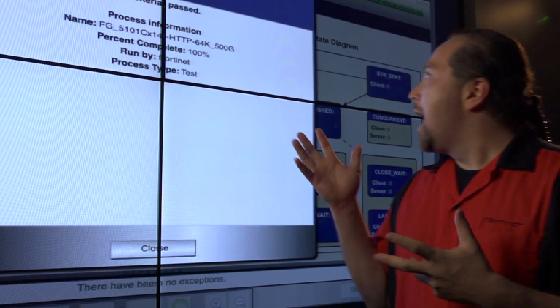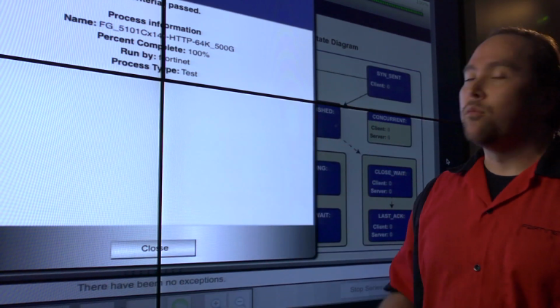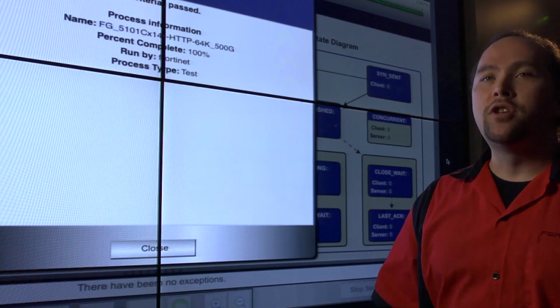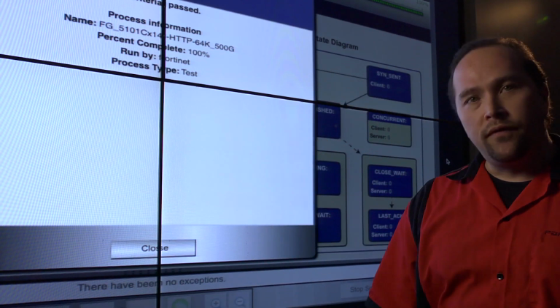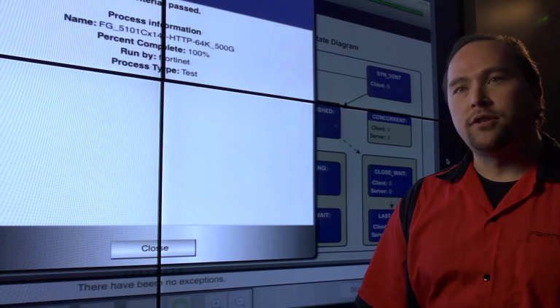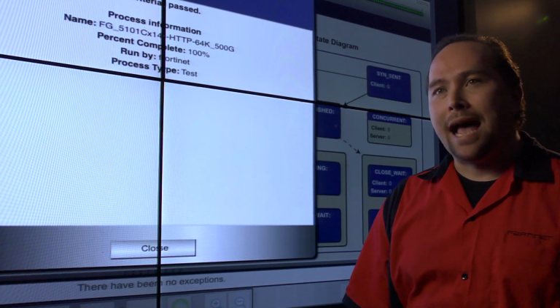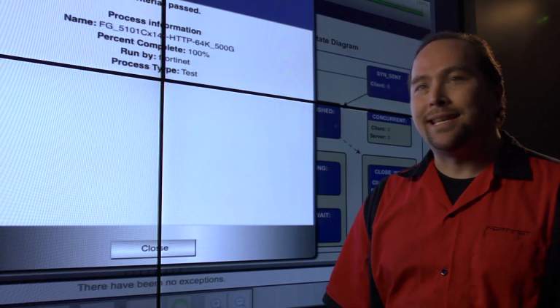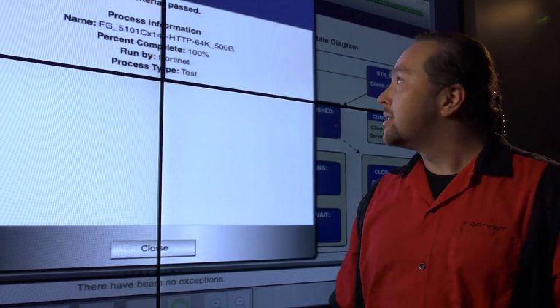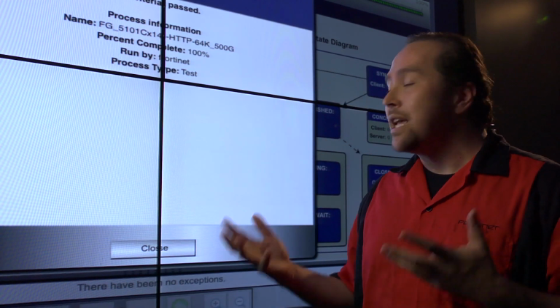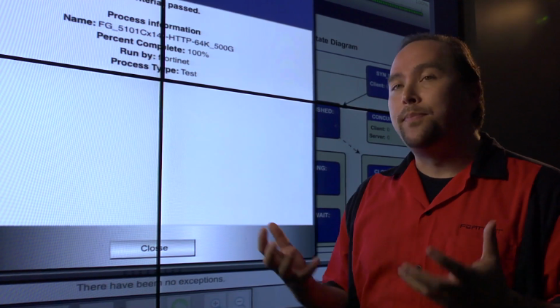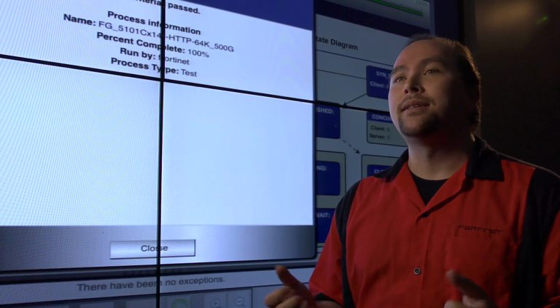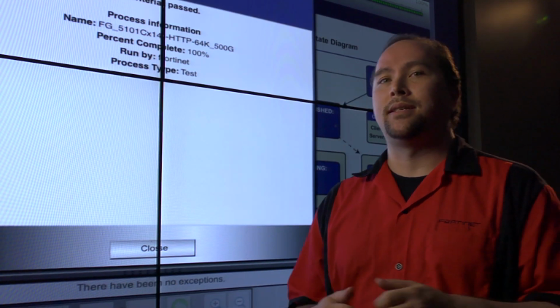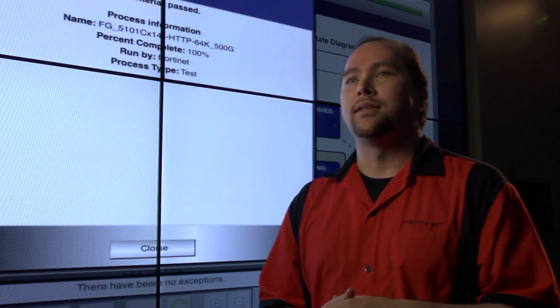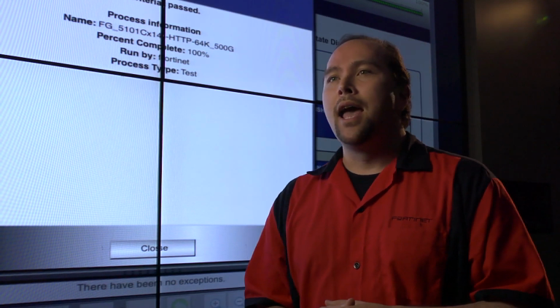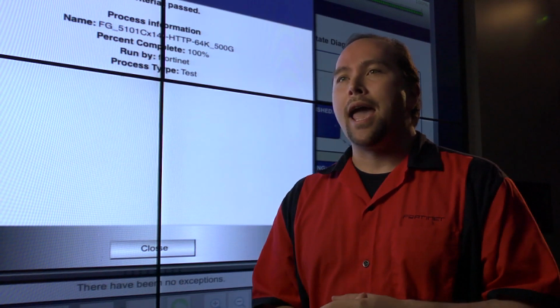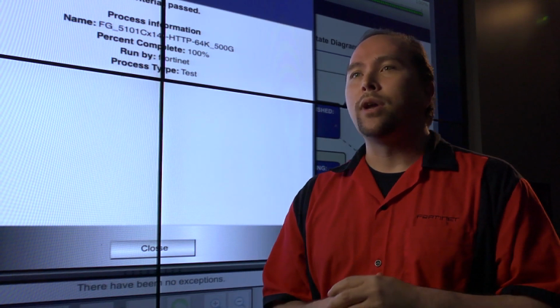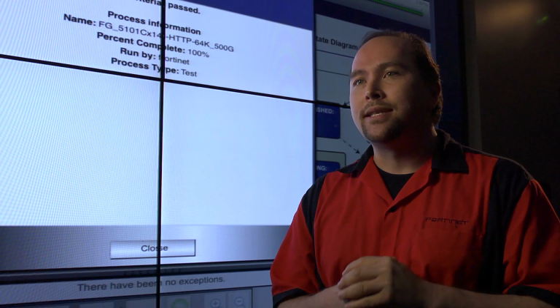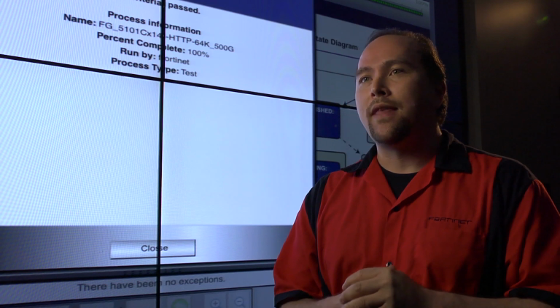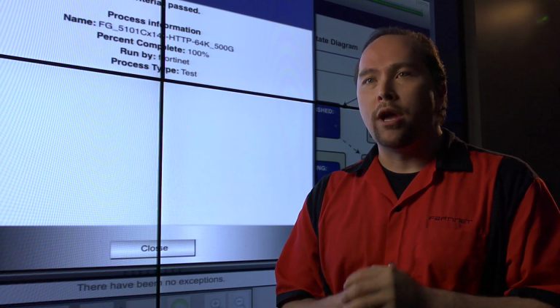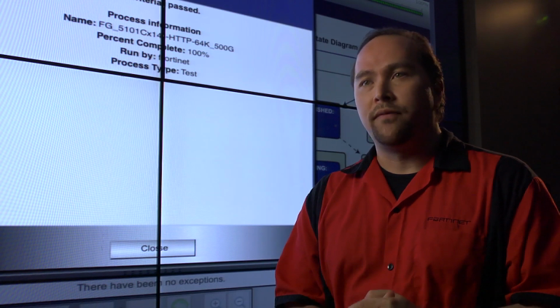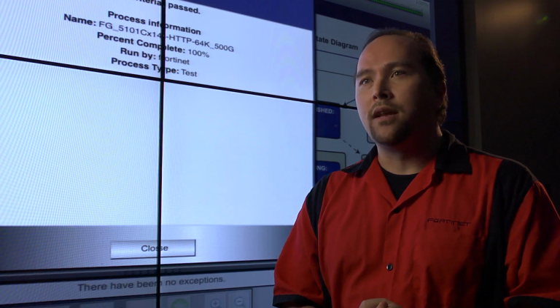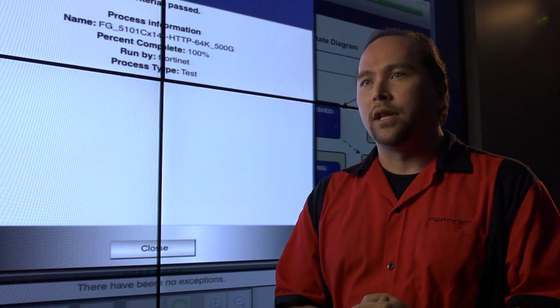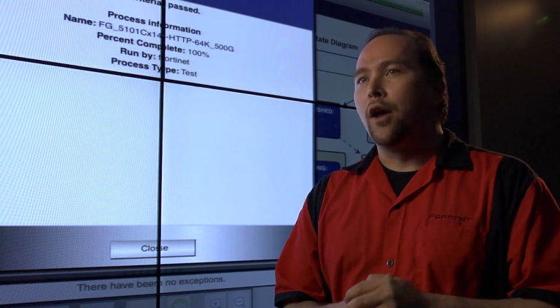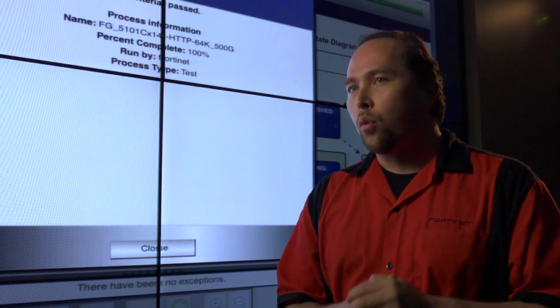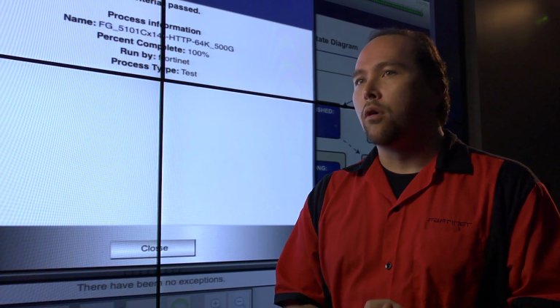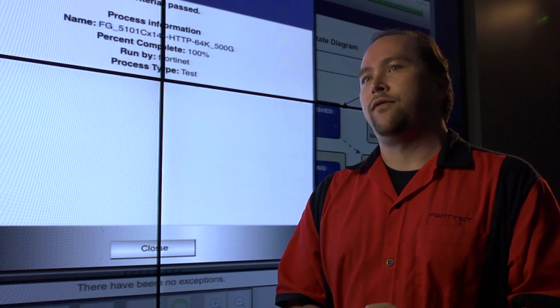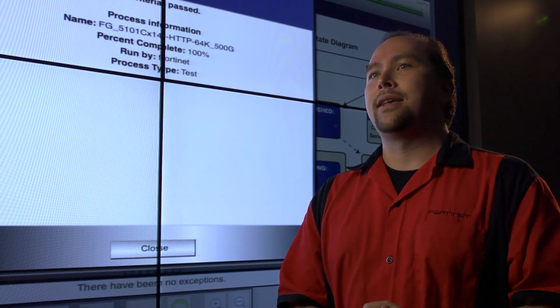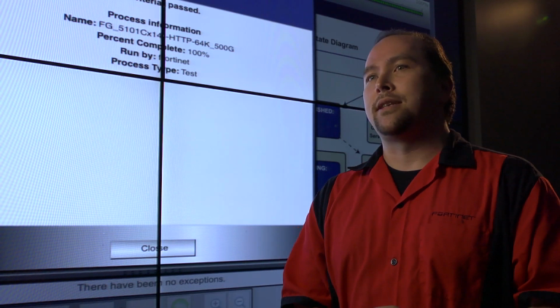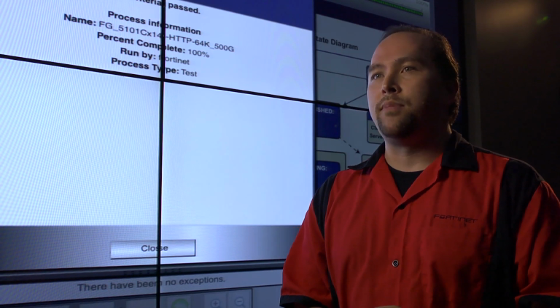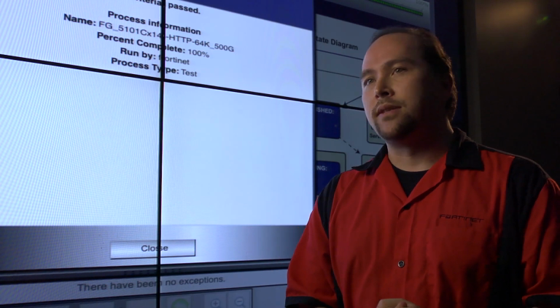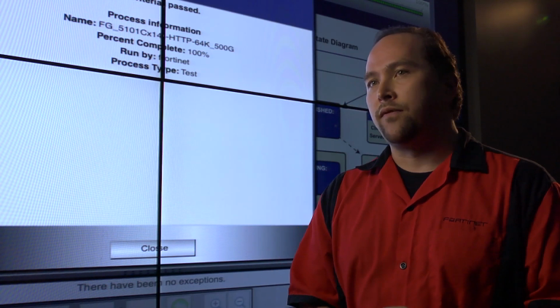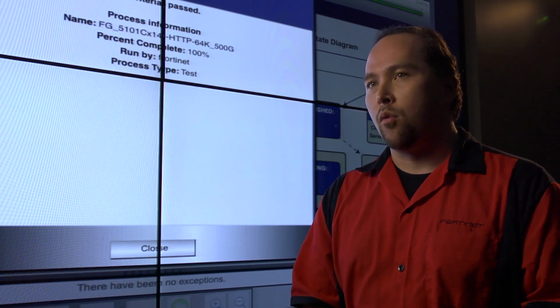We've just finished the last test, it's been a success, and we can say that we are definitively the world's fastest IPv6 firewall.